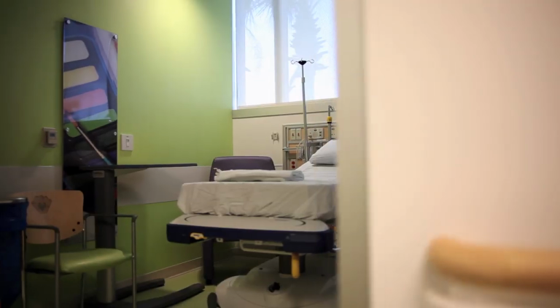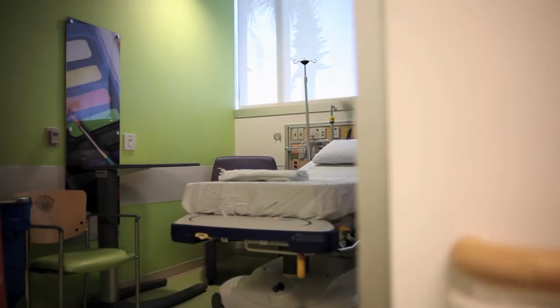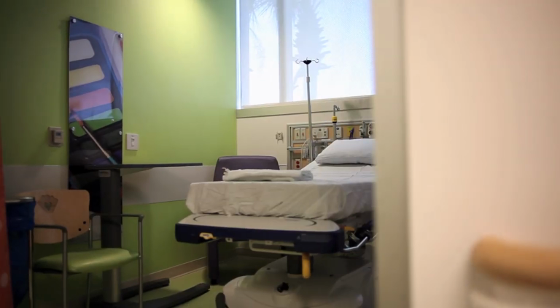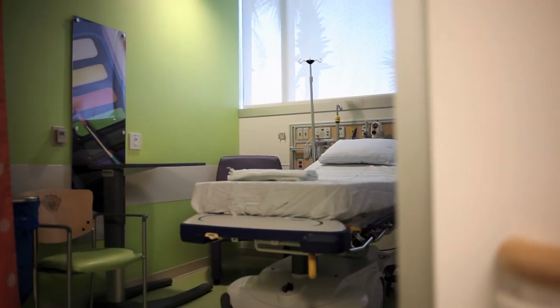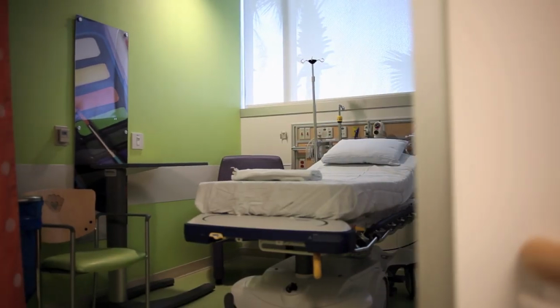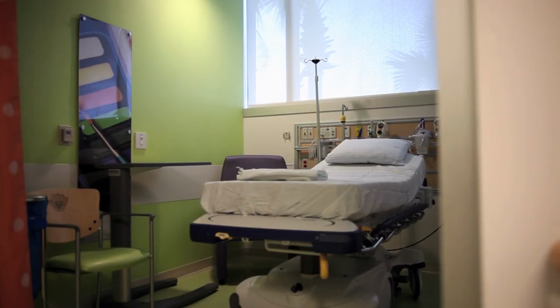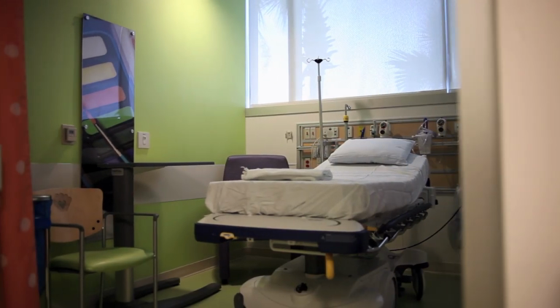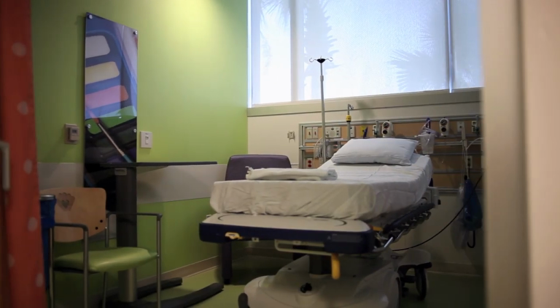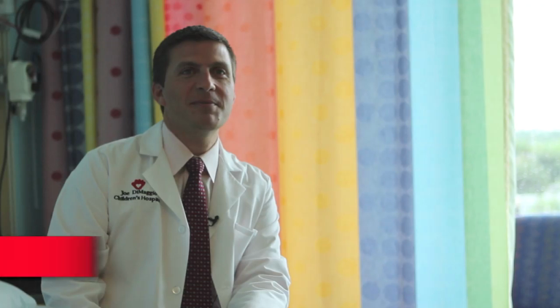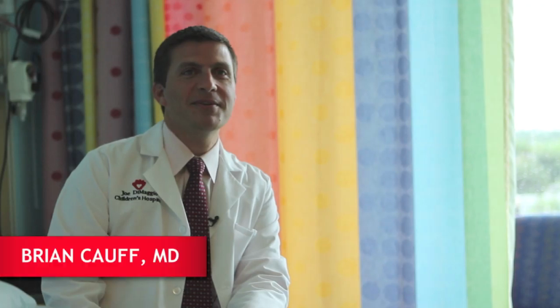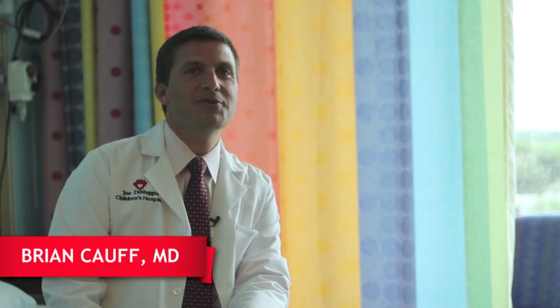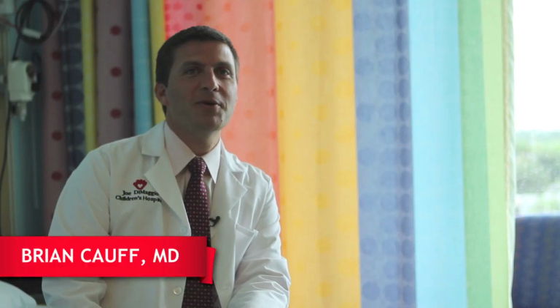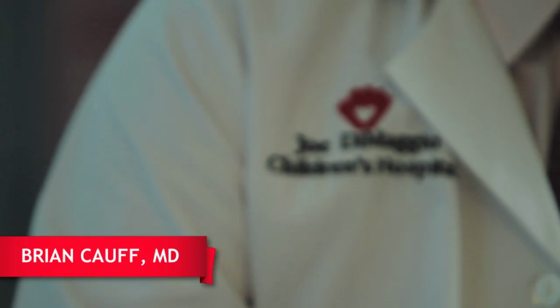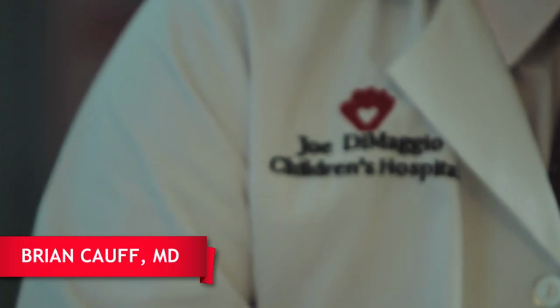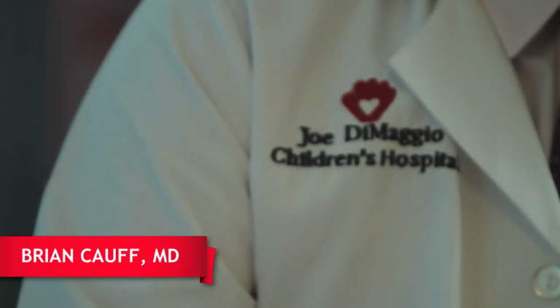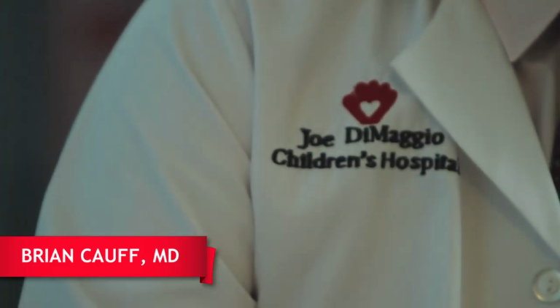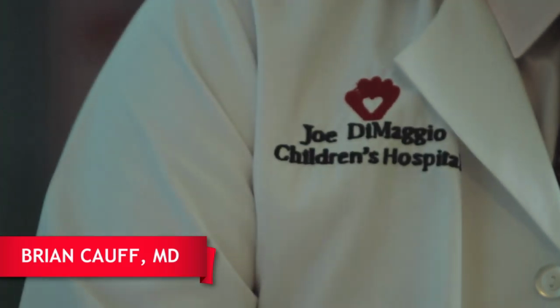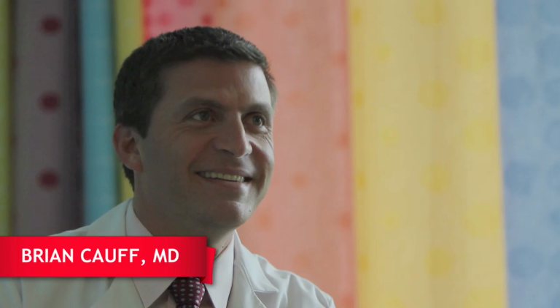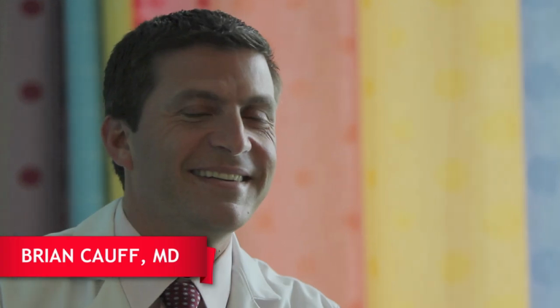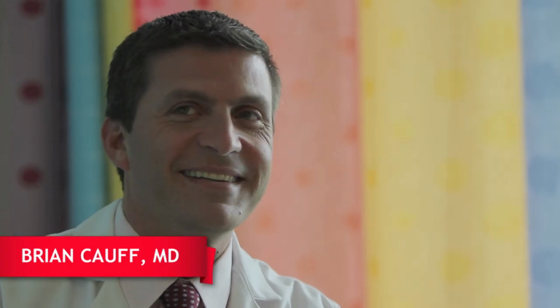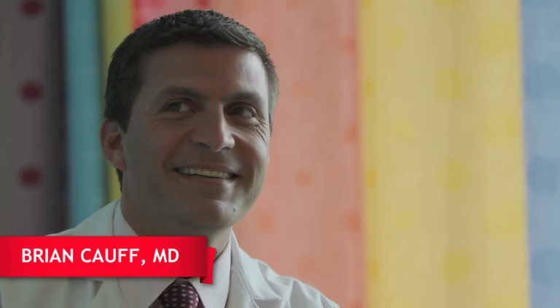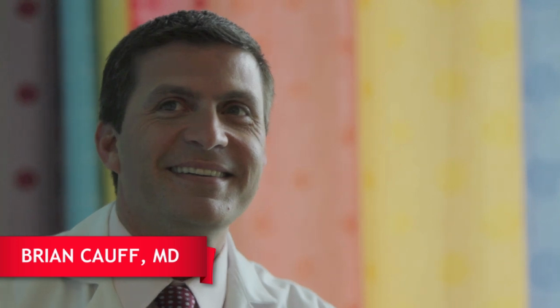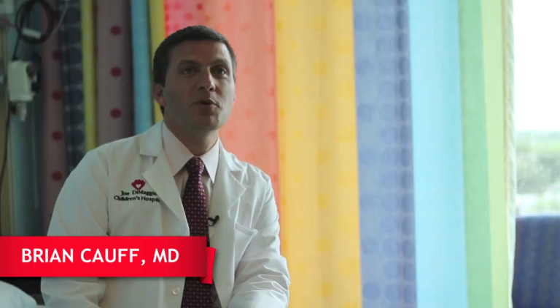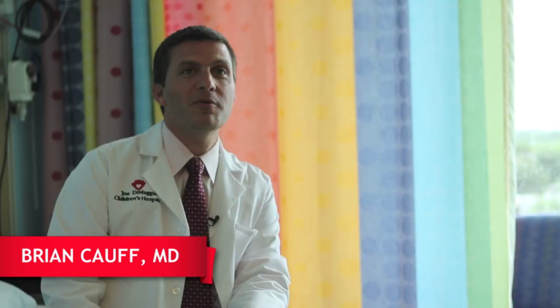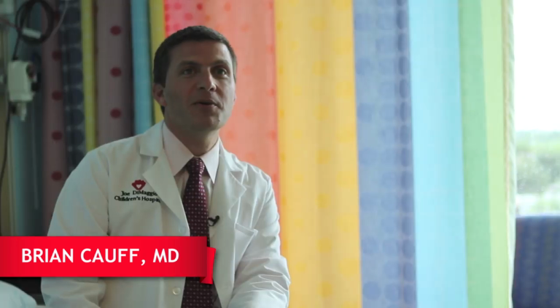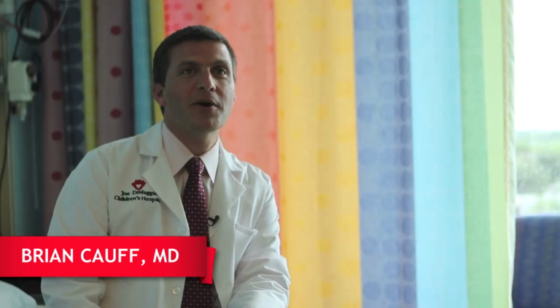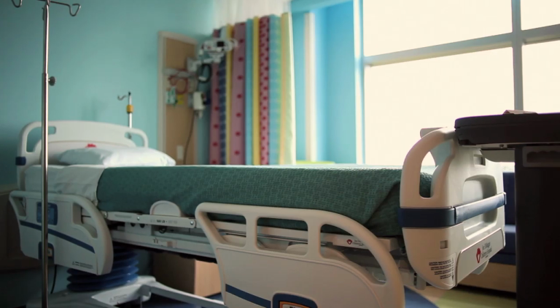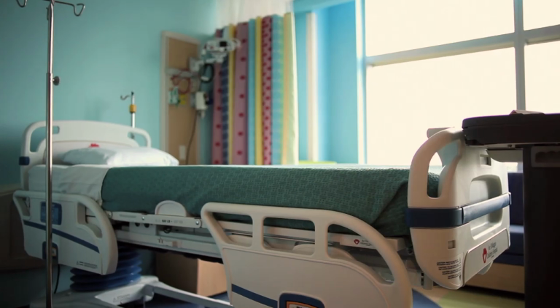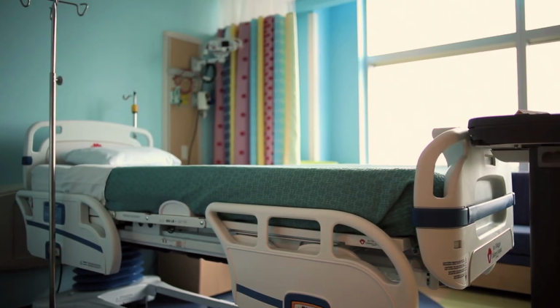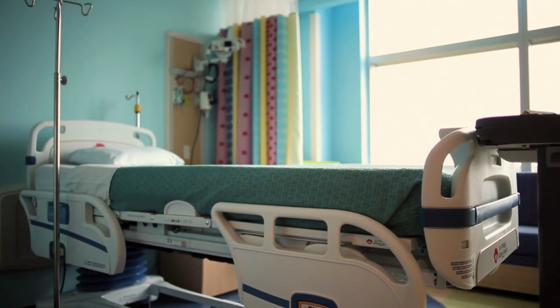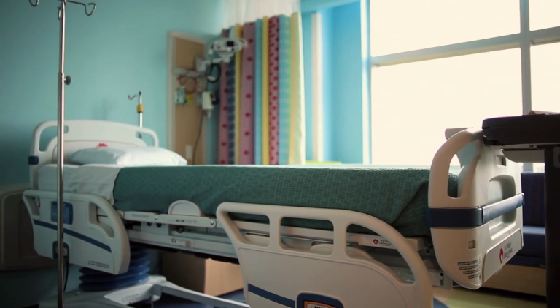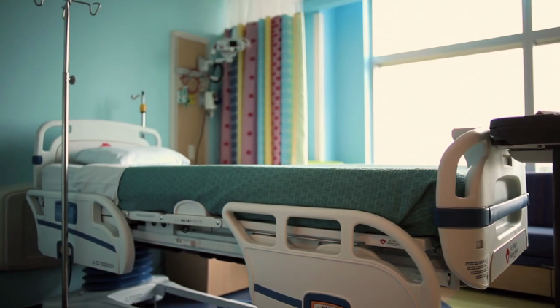The inpatient rooms are what I like the most about the new Joe DiMaggio Children's Hospital. There's plenty of room for me to work and there's plenty of room for the family.